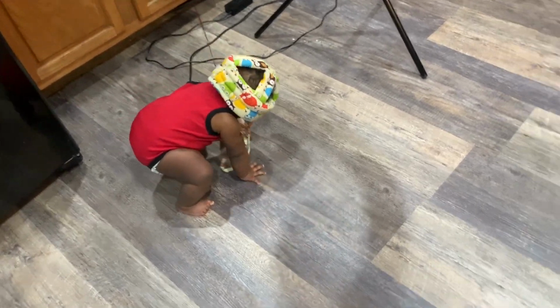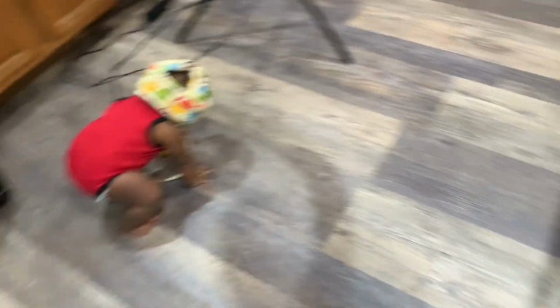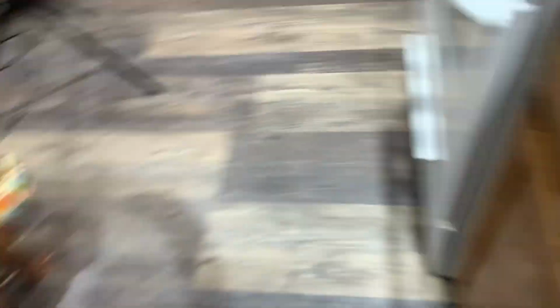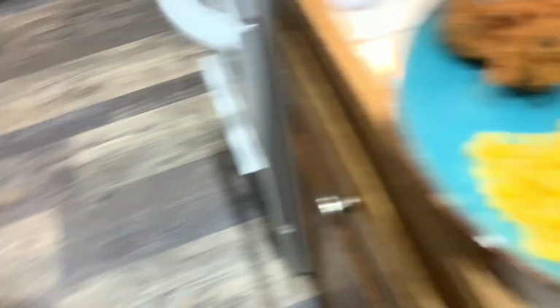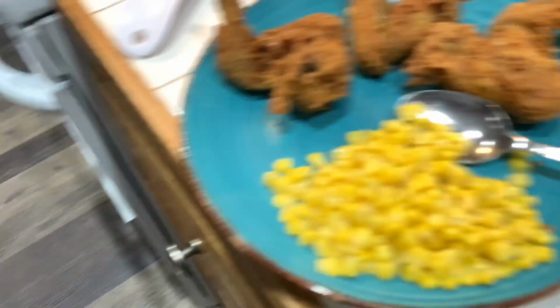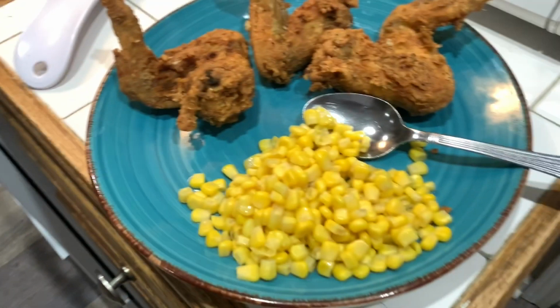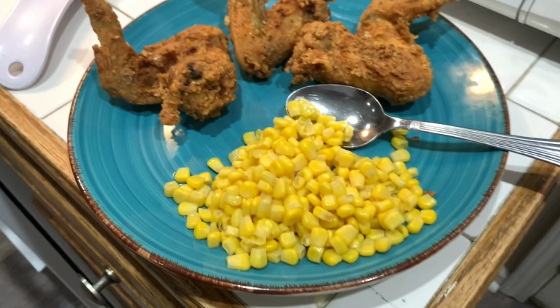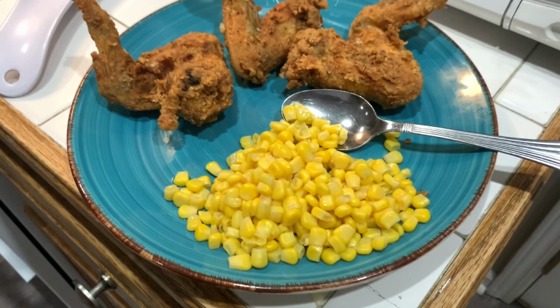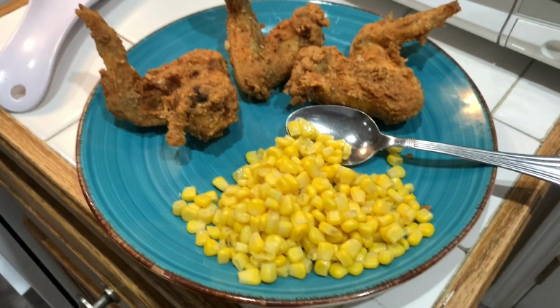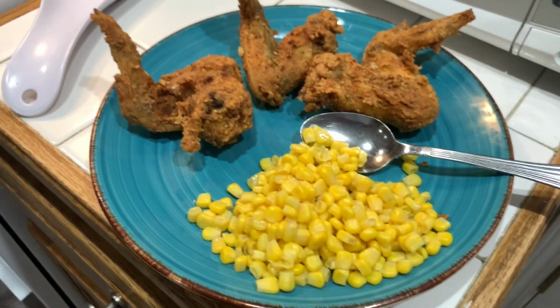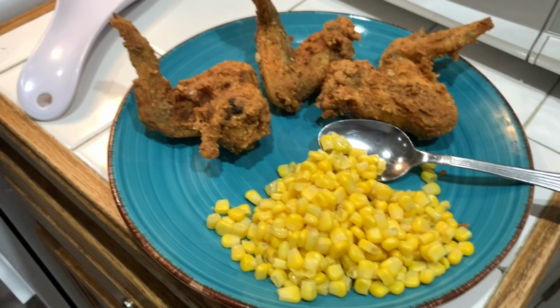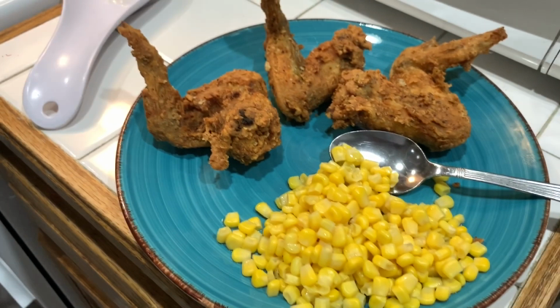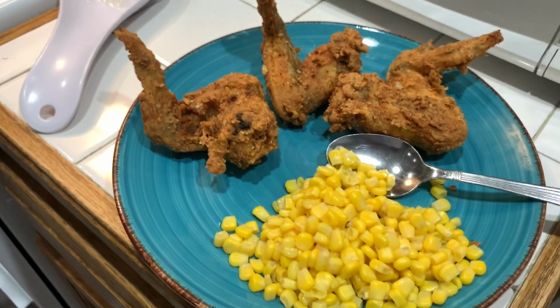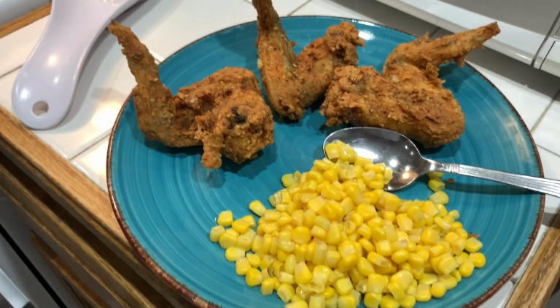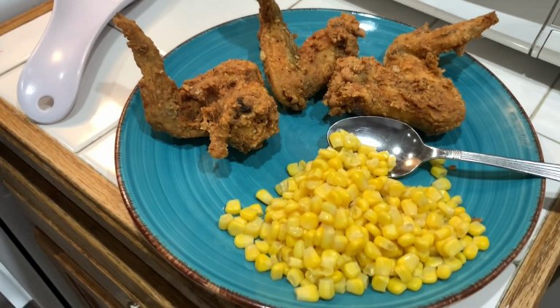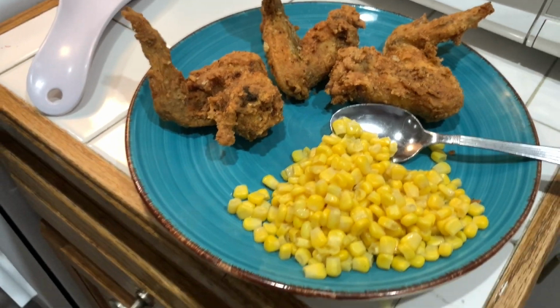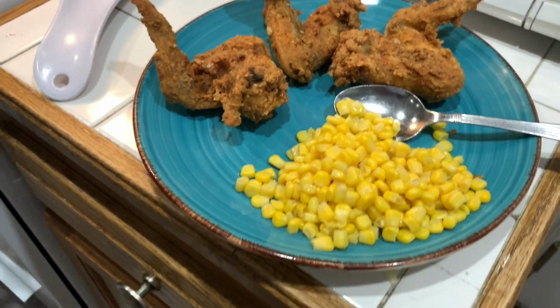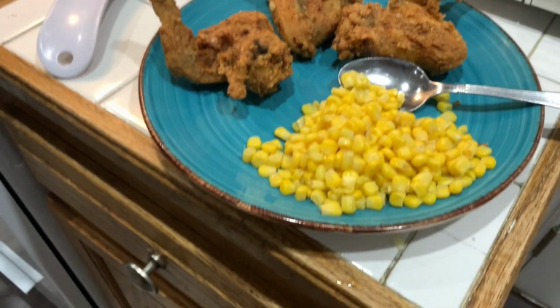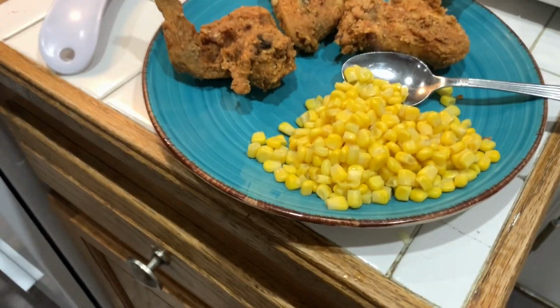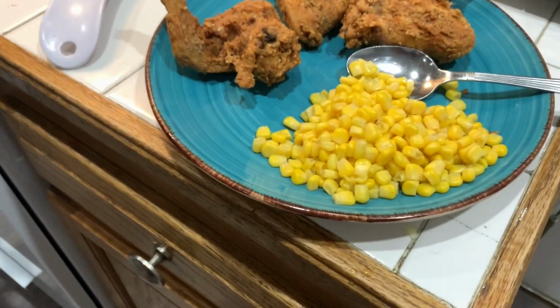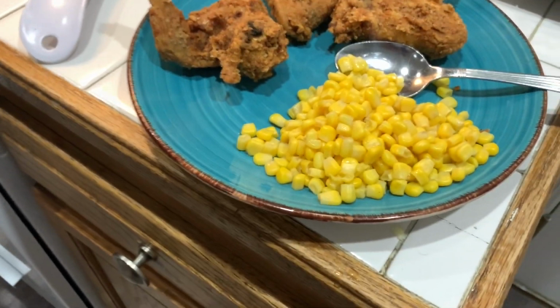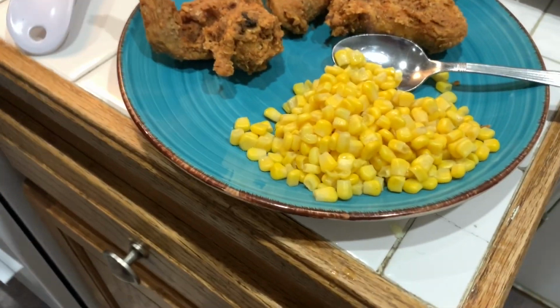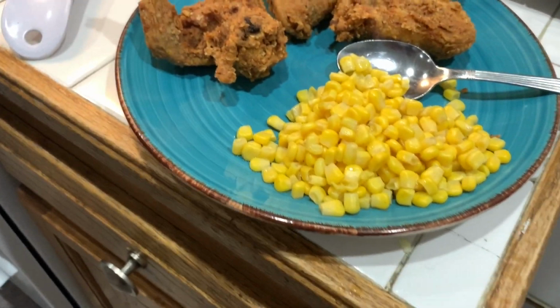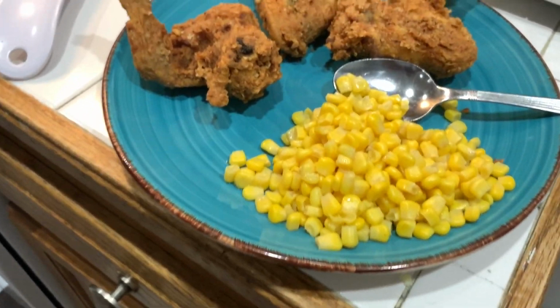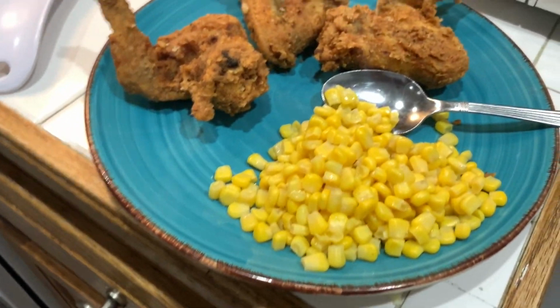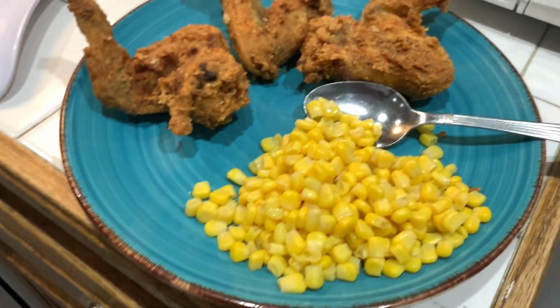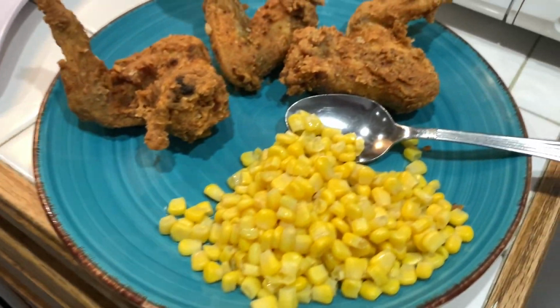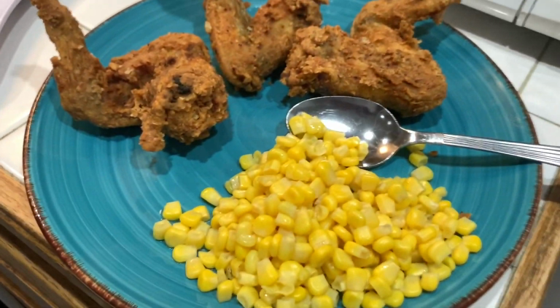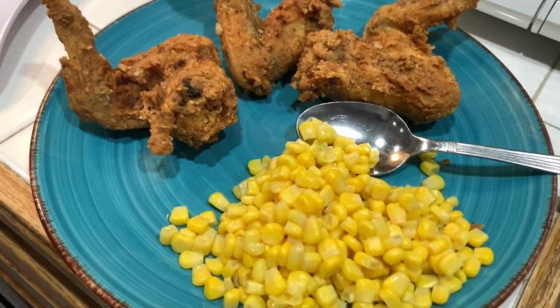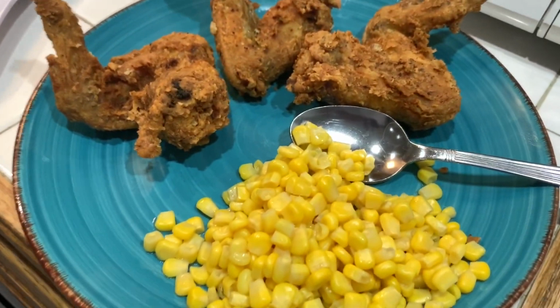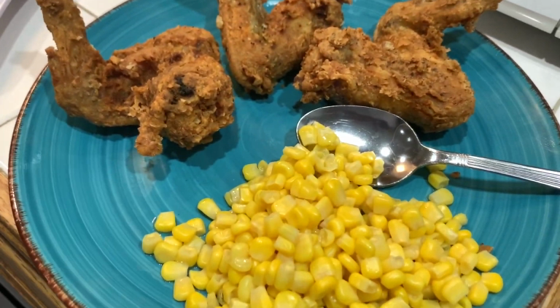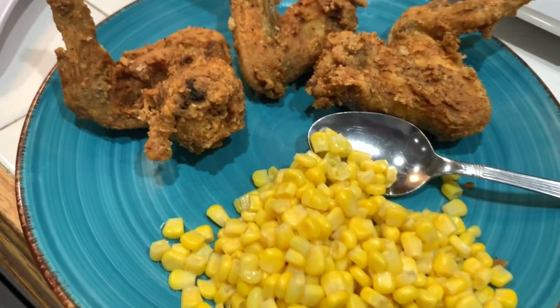This is what I ended up cooking. I didn't want the rice anymore because we didn't even have butter.